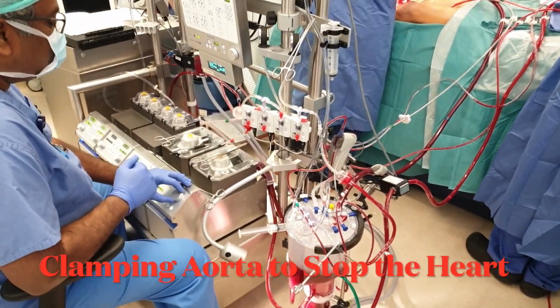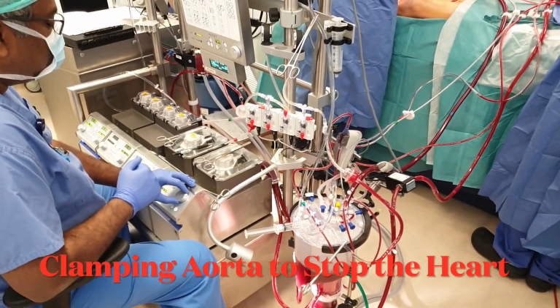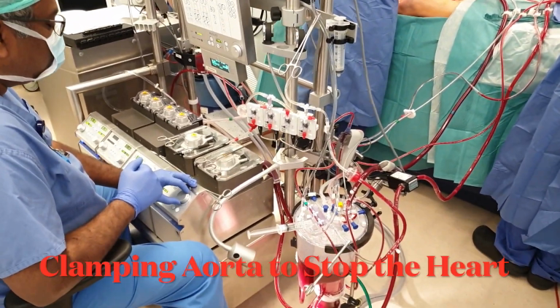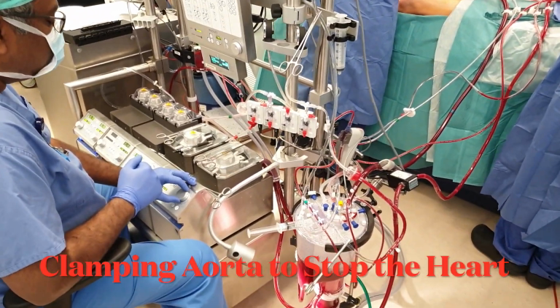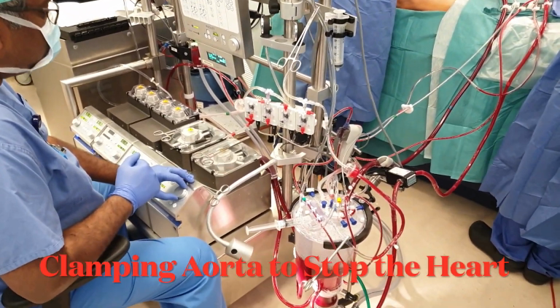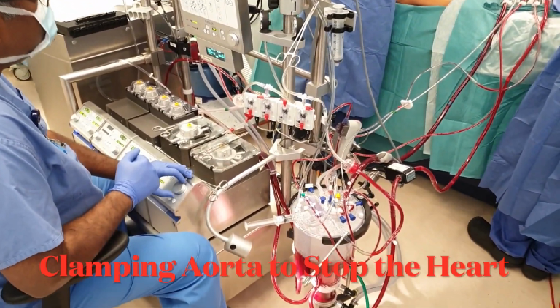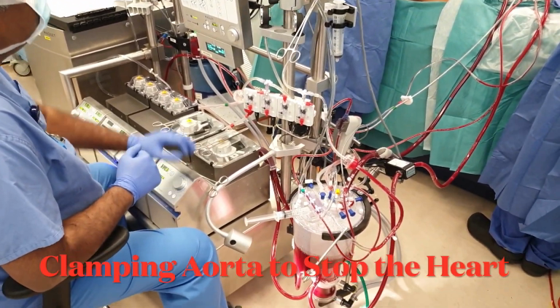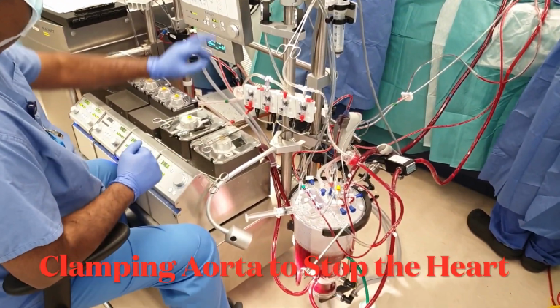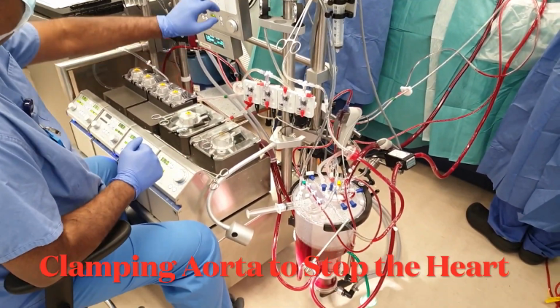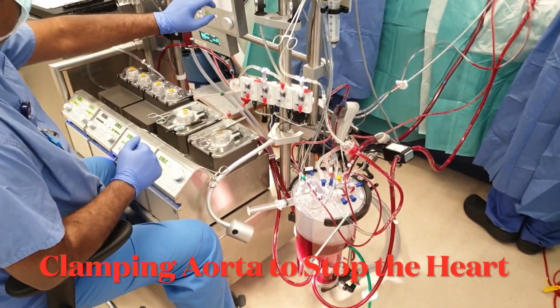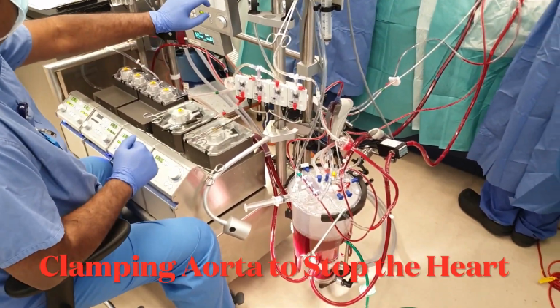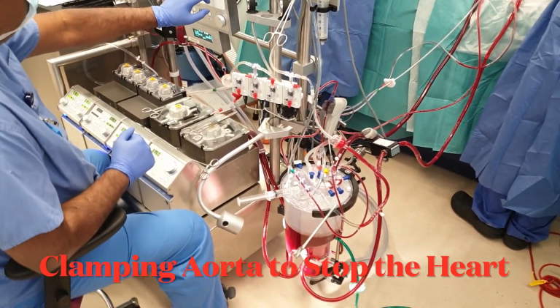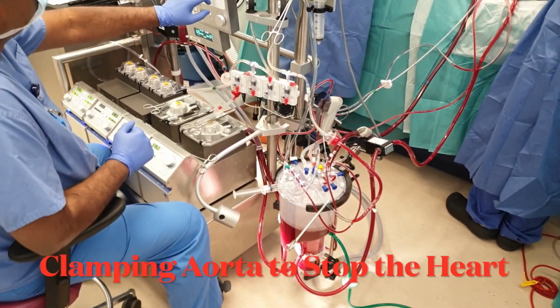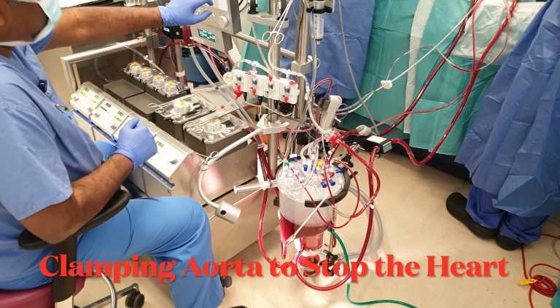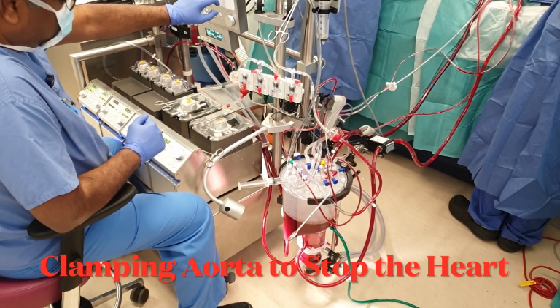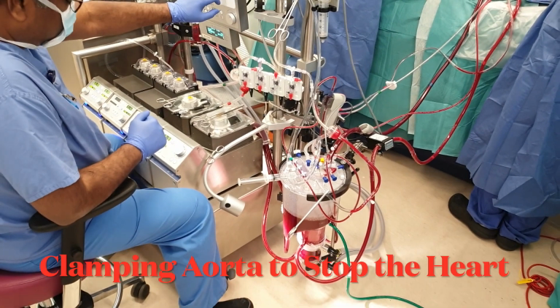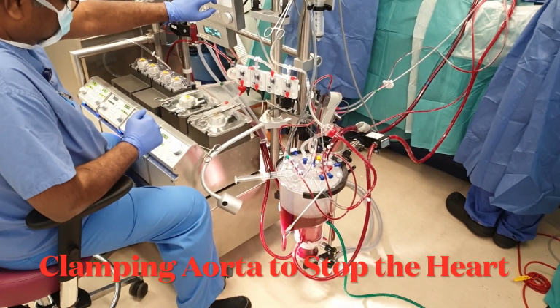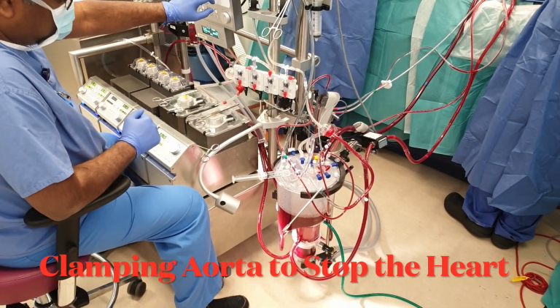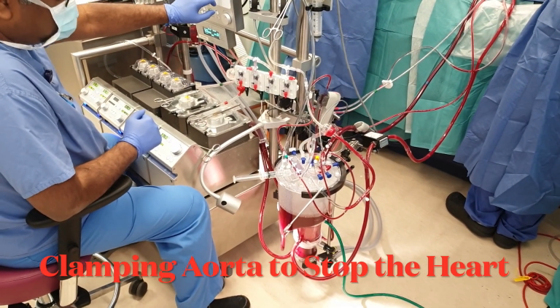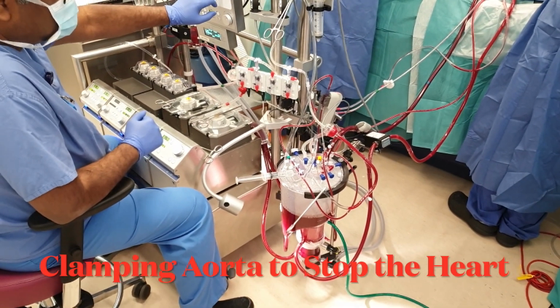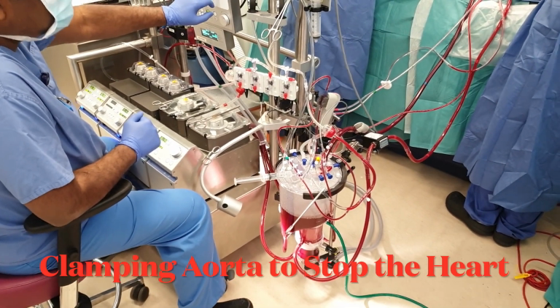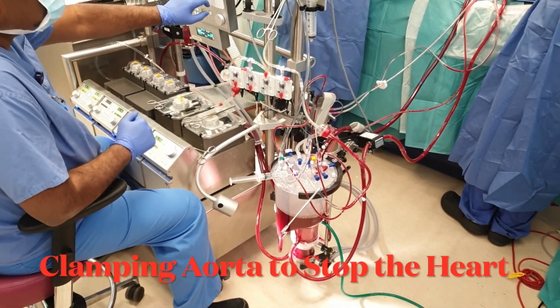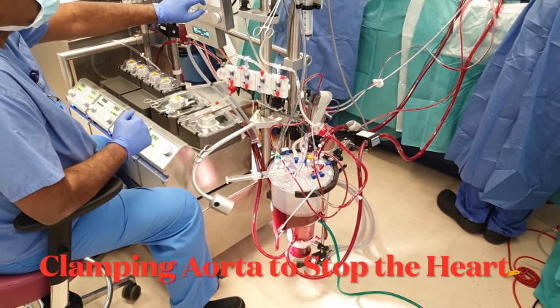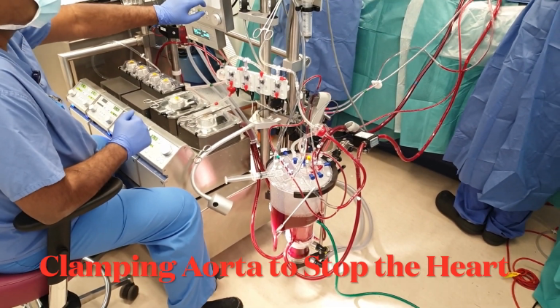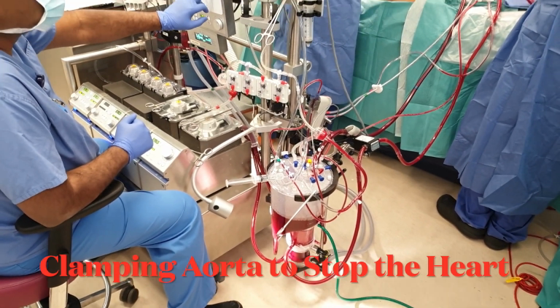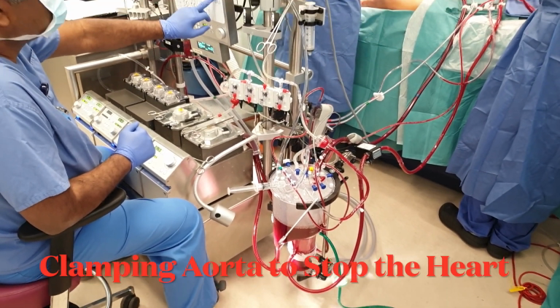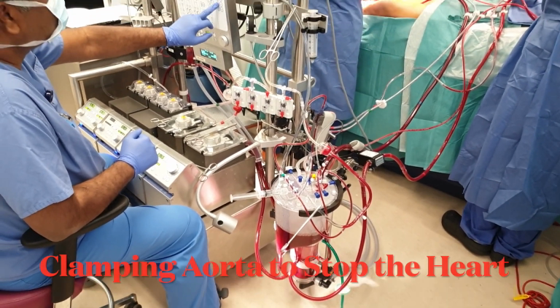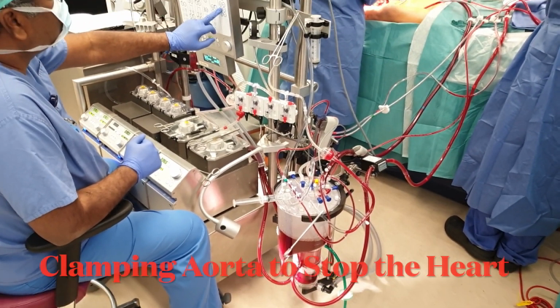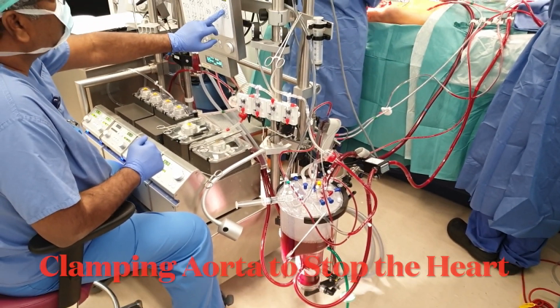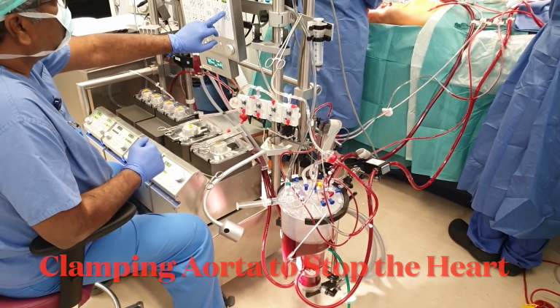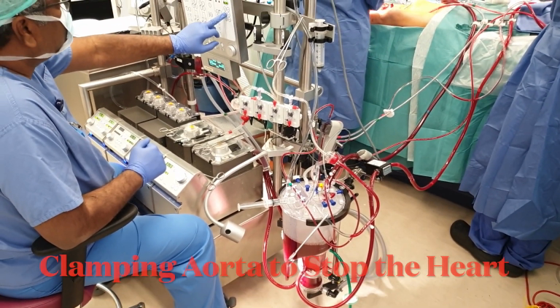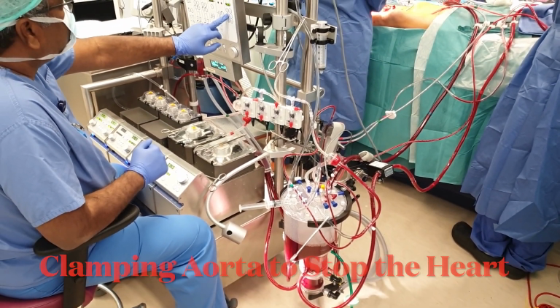Aortic cross clamp is a procedure that separates the systemic circulation from the outflow of the heart.